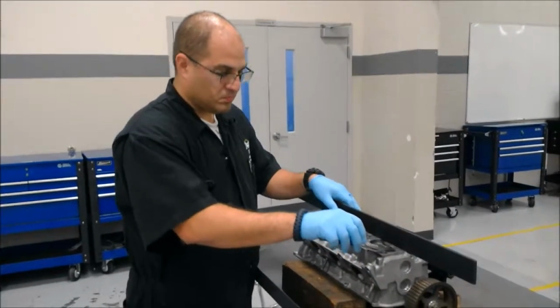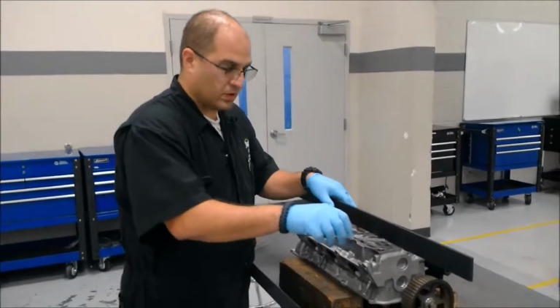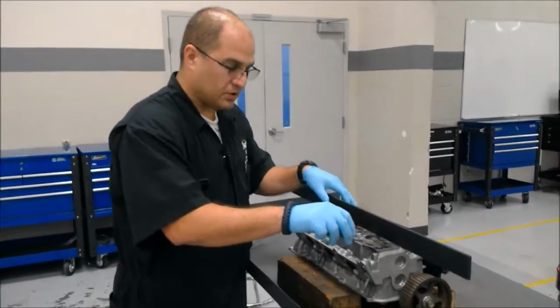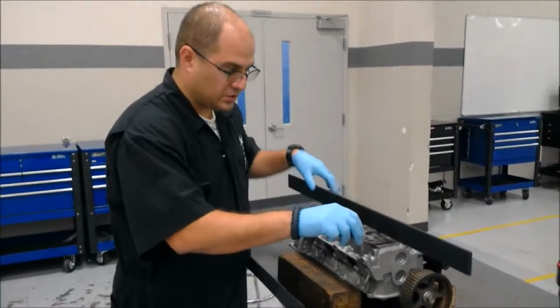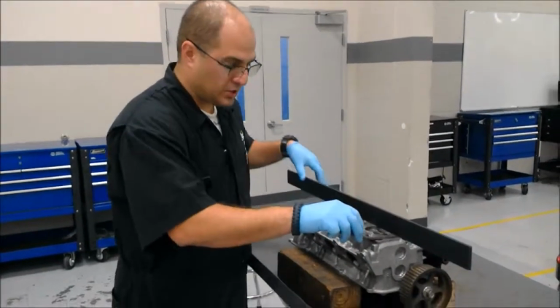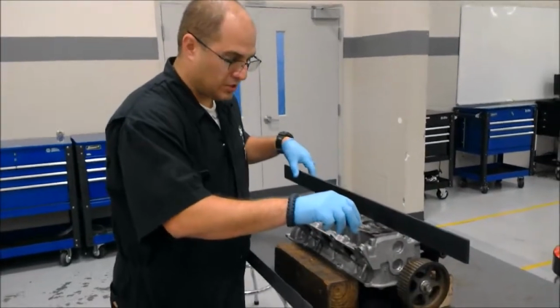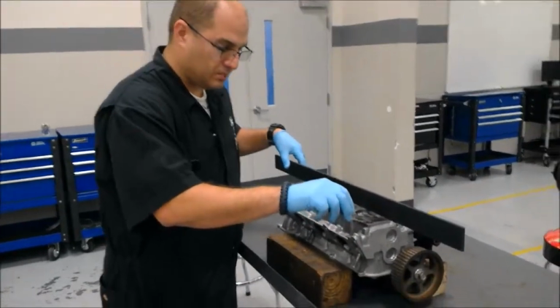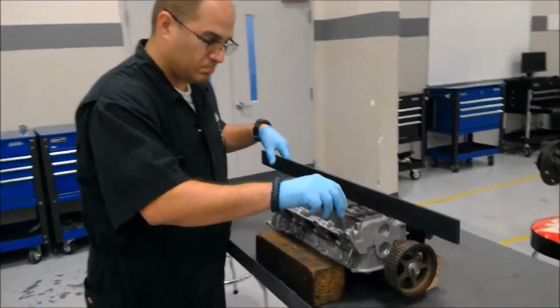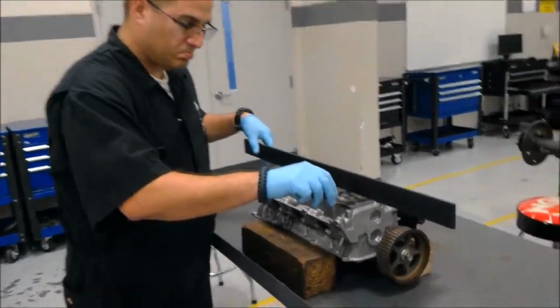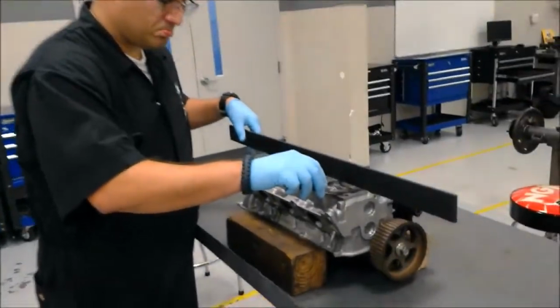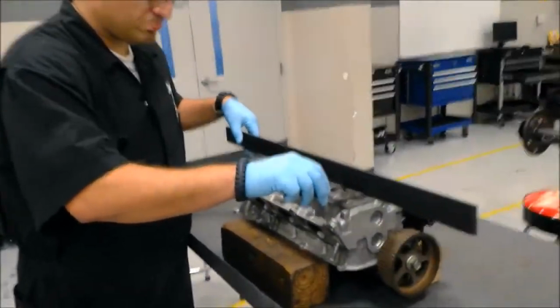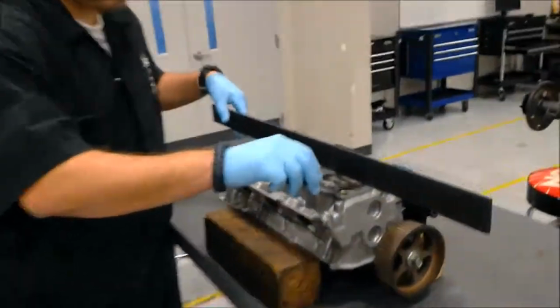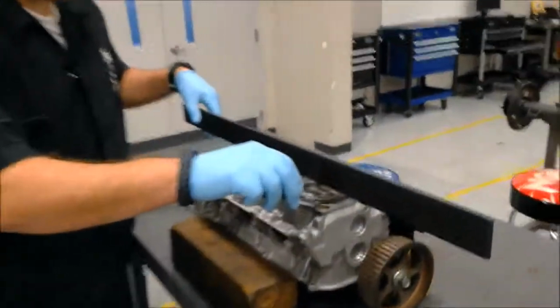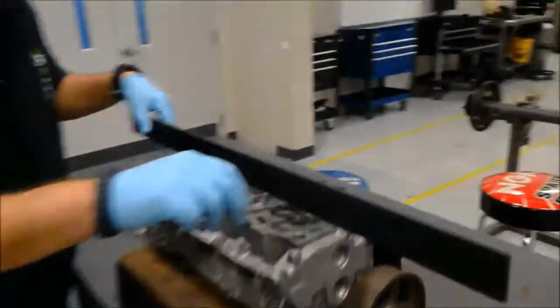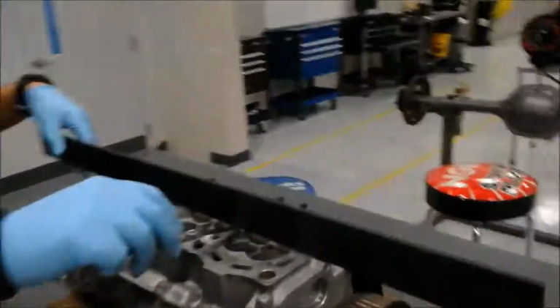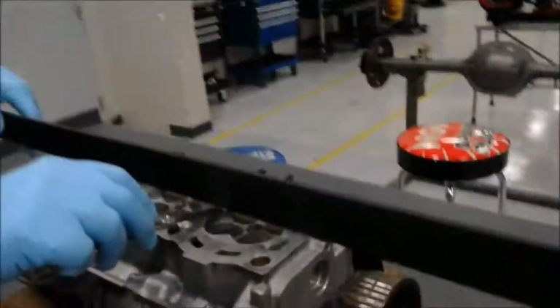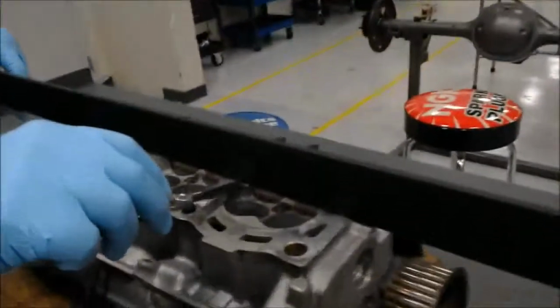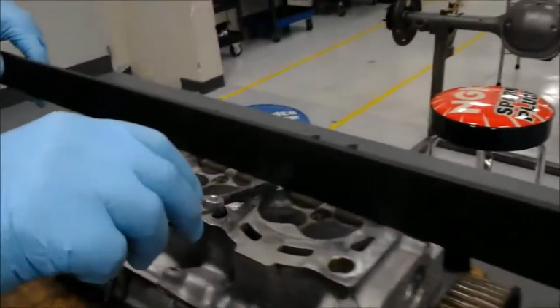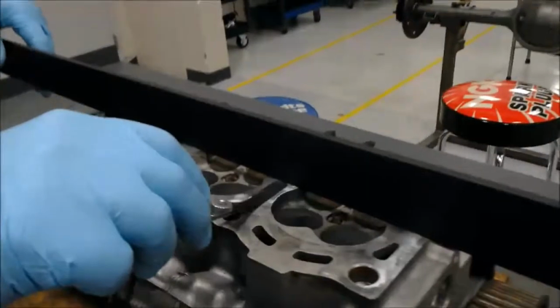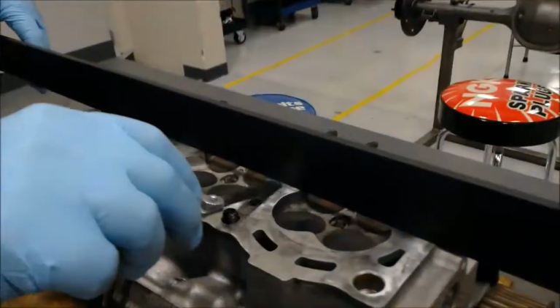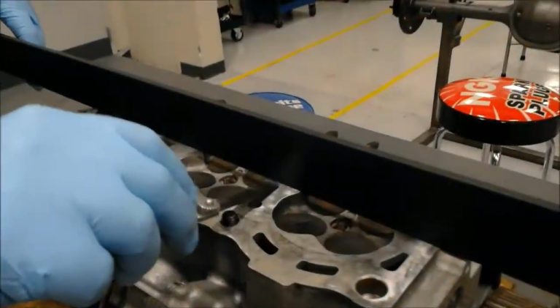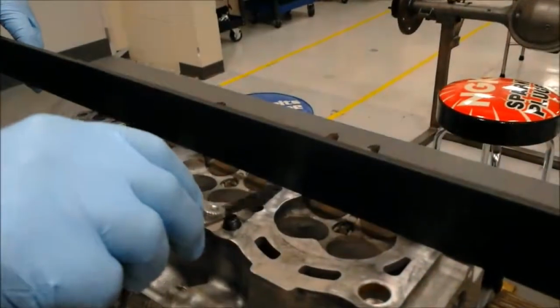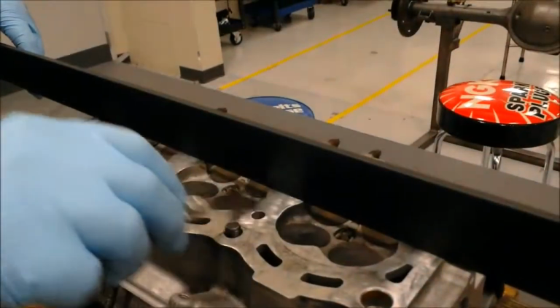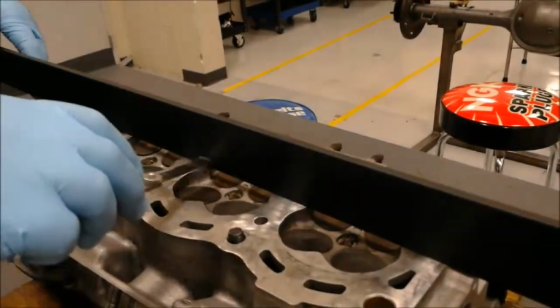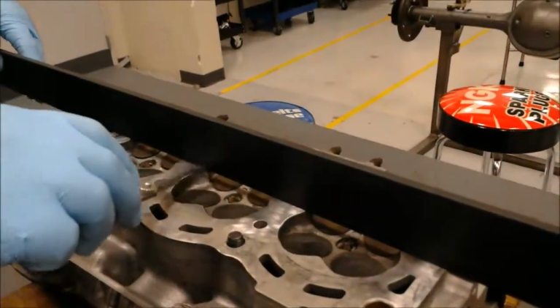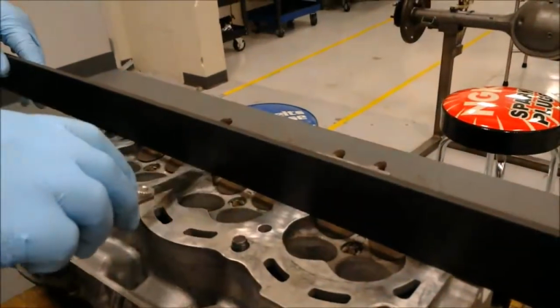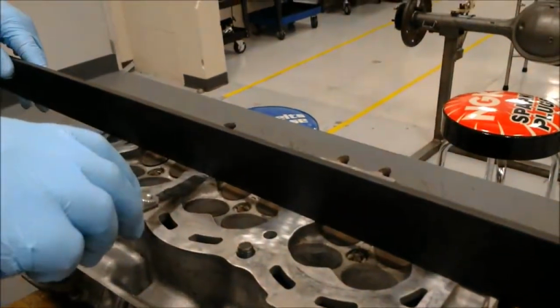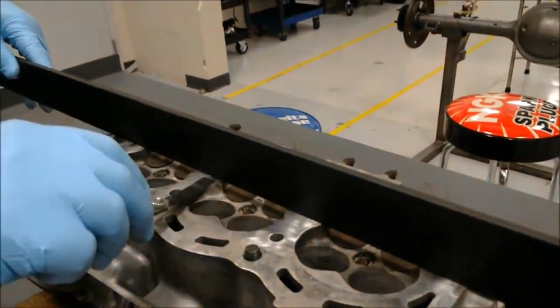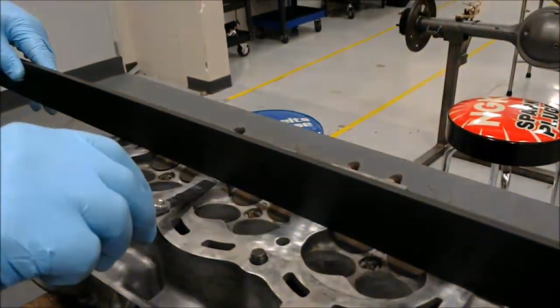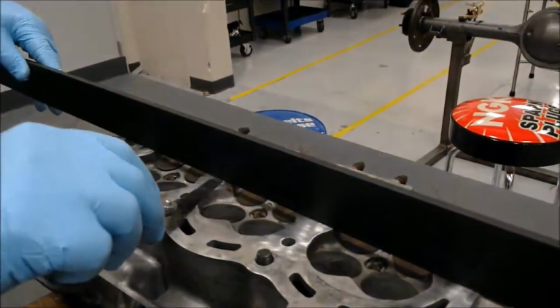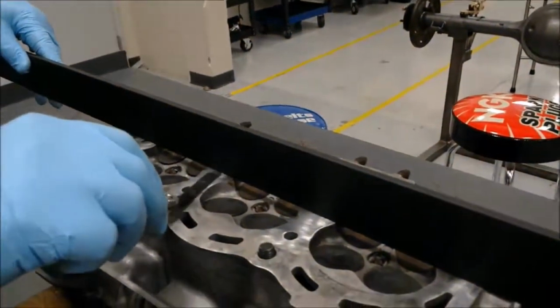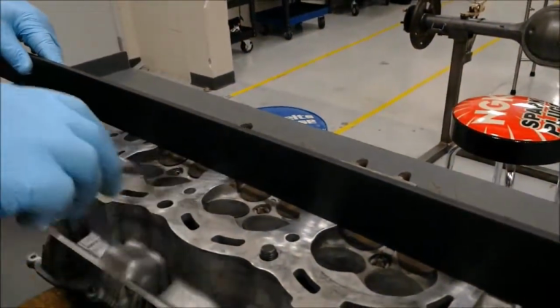As you can see here, the three thousandths feeler gauge is not going through.